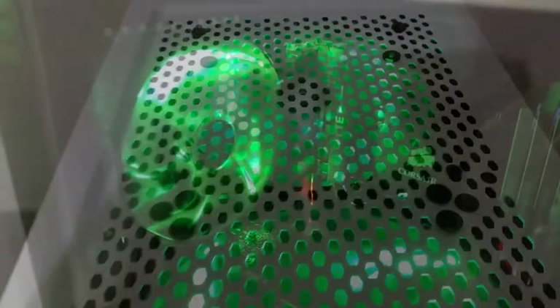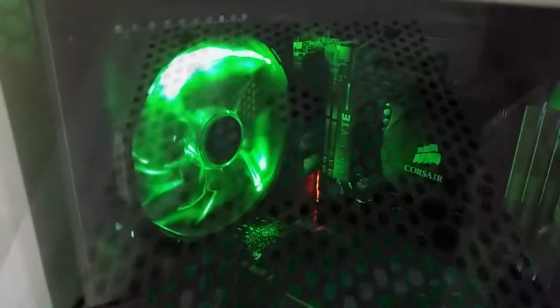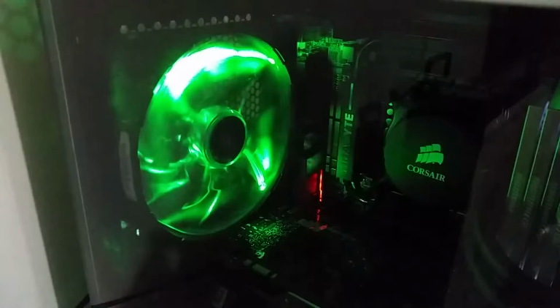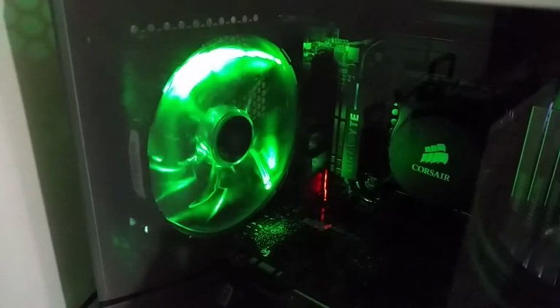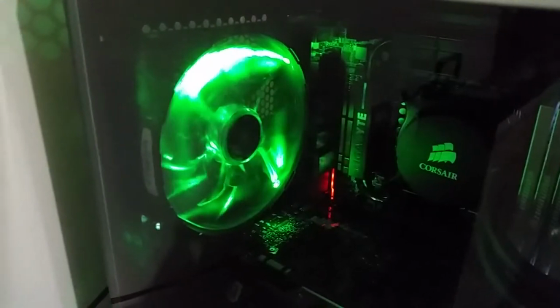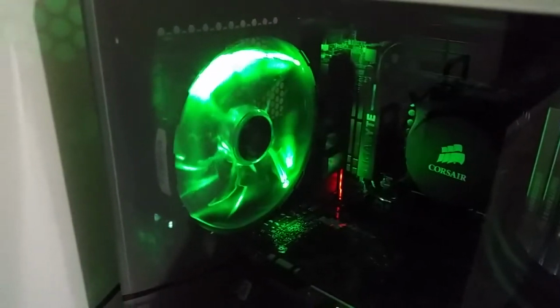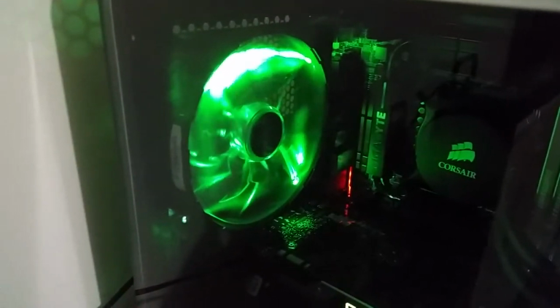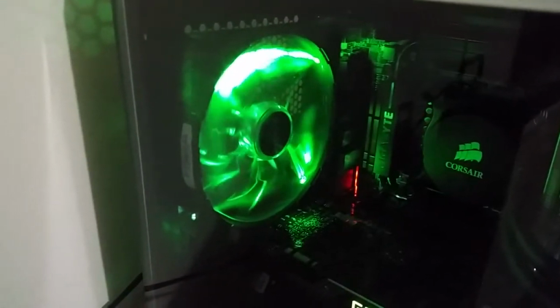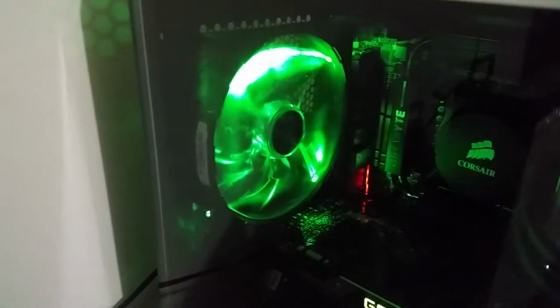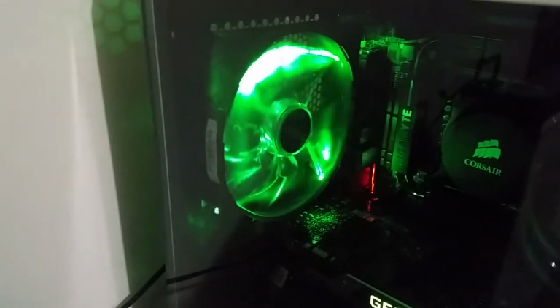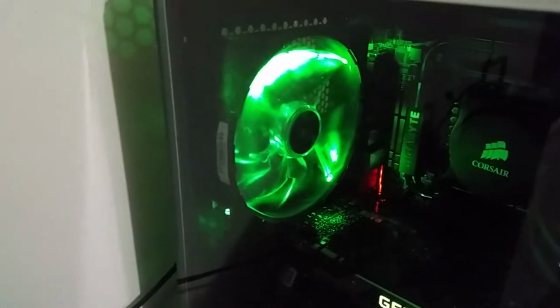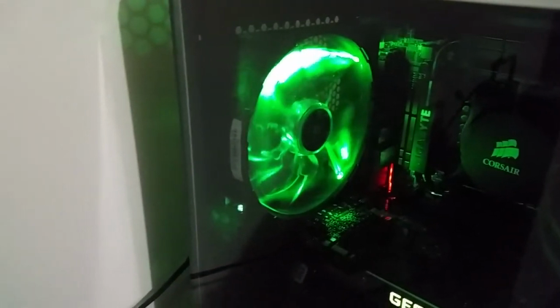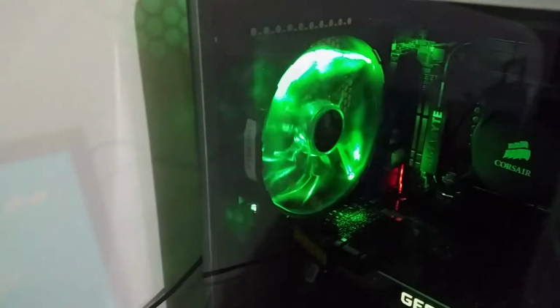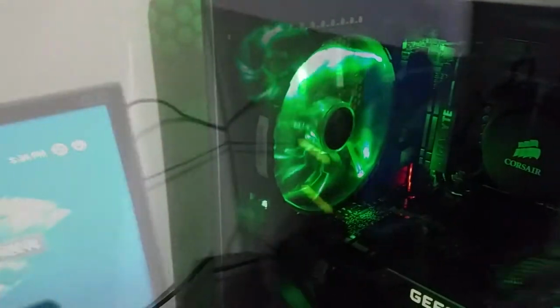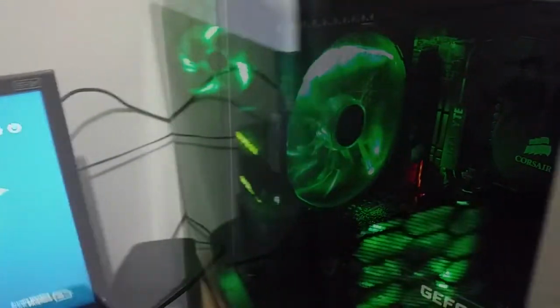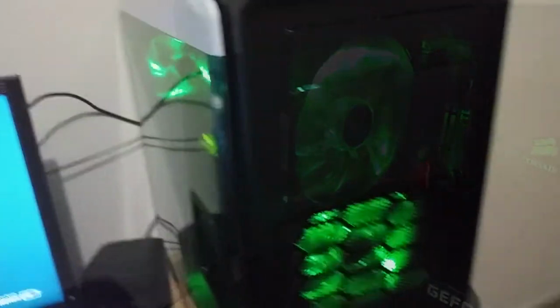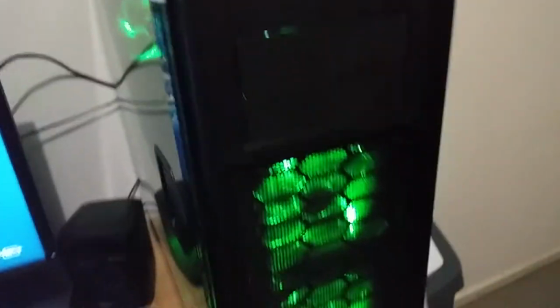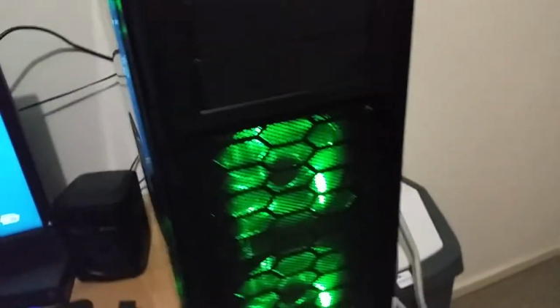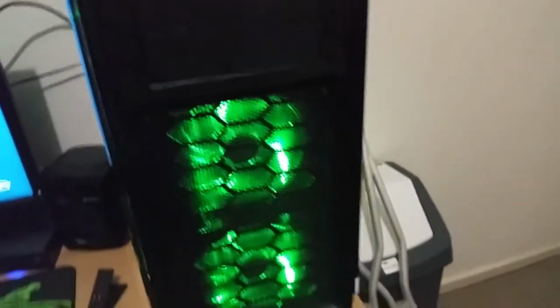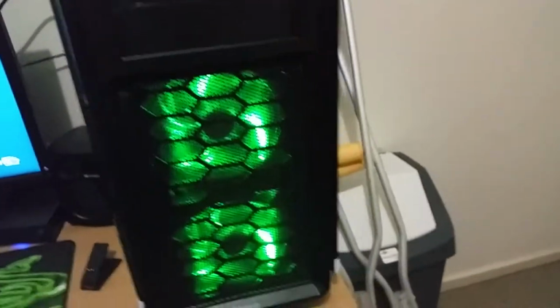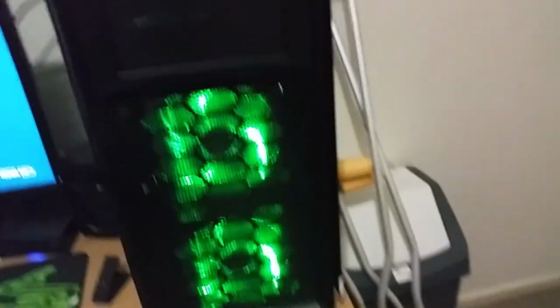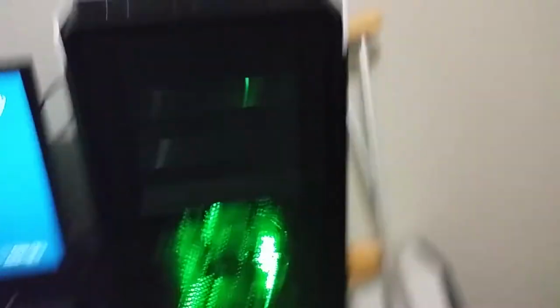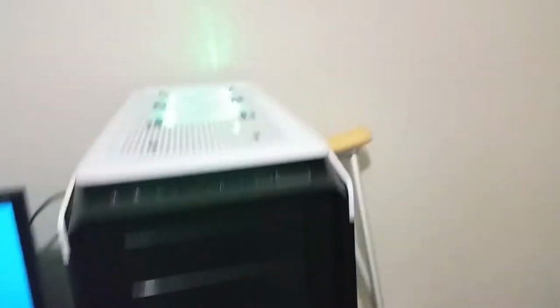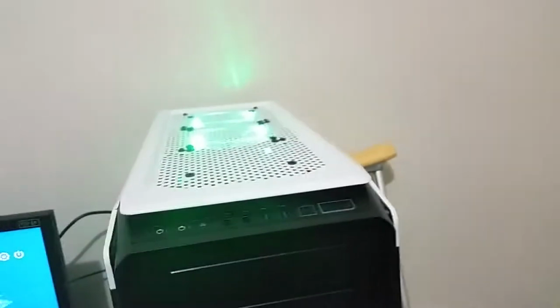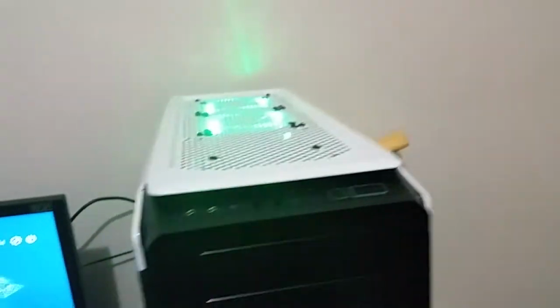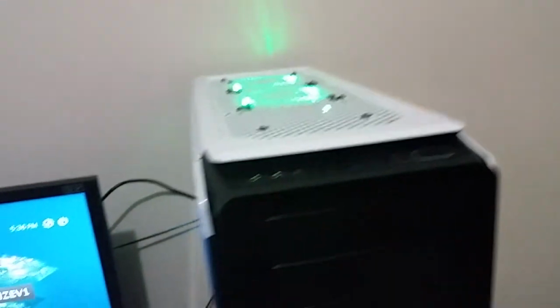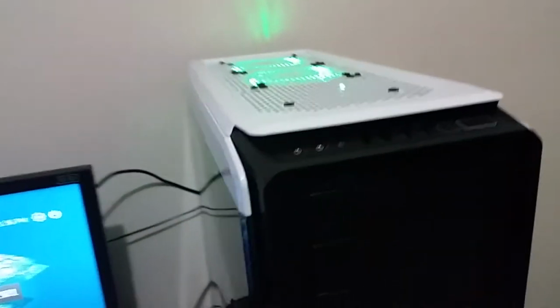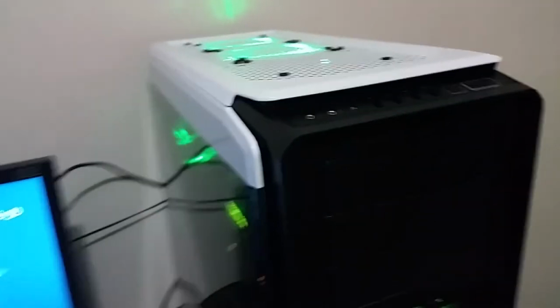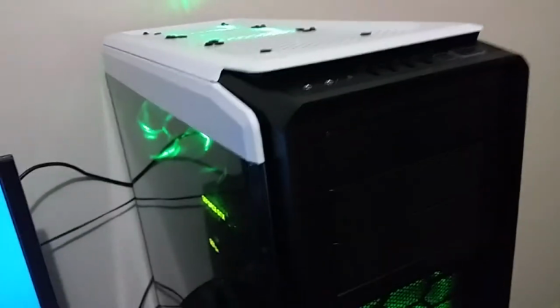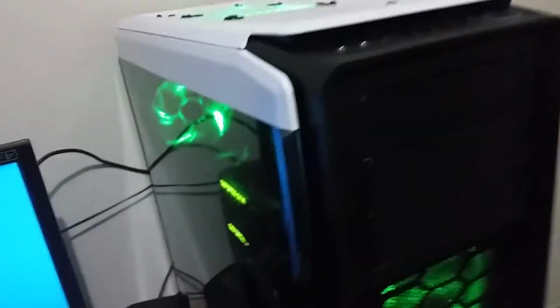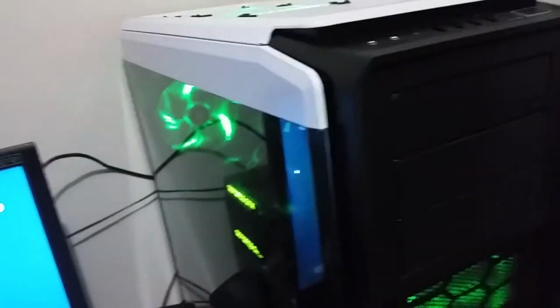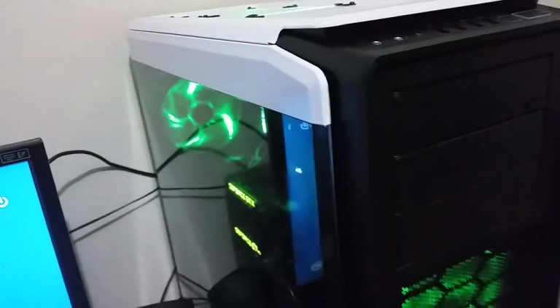The fans are all NZXT green FZ series fans, 140mm. Very quiet fans — this computer could be a lot quieter if I picked better fans, but I feel these look the nicest so it doesn't really bother me.